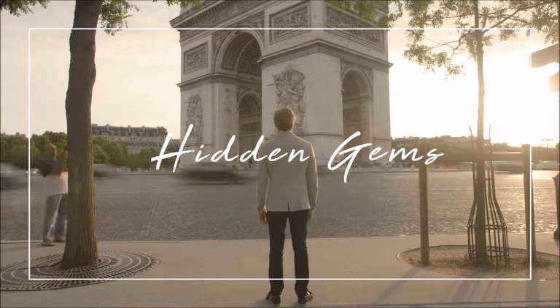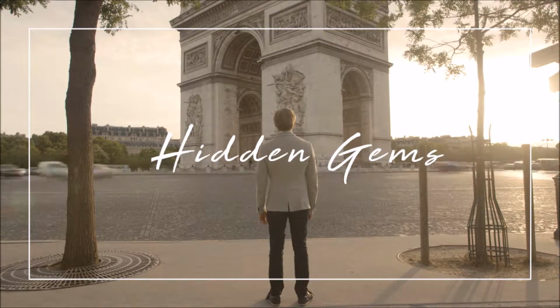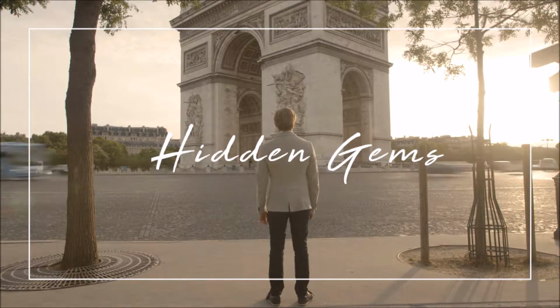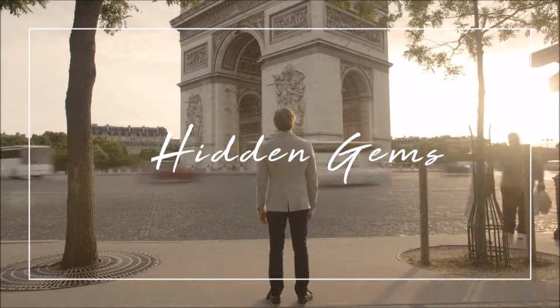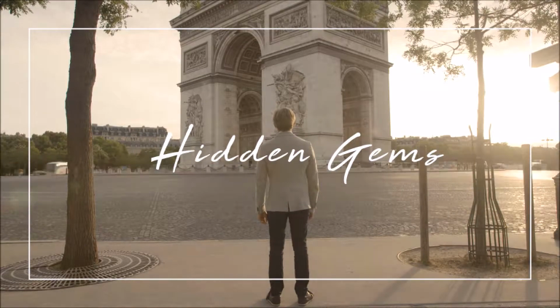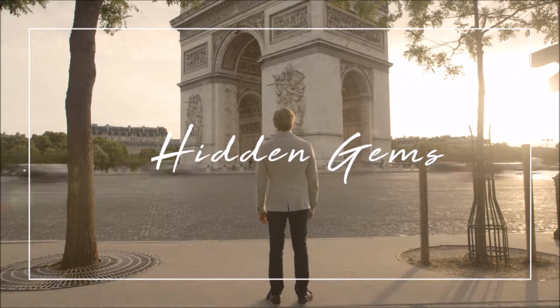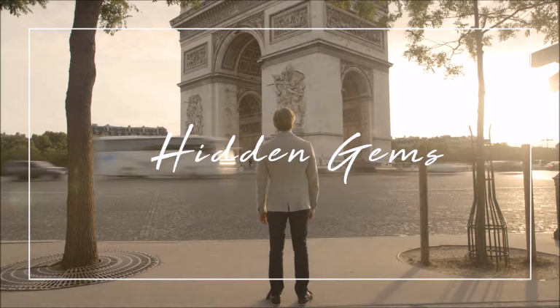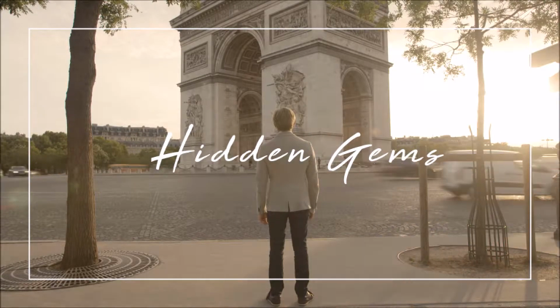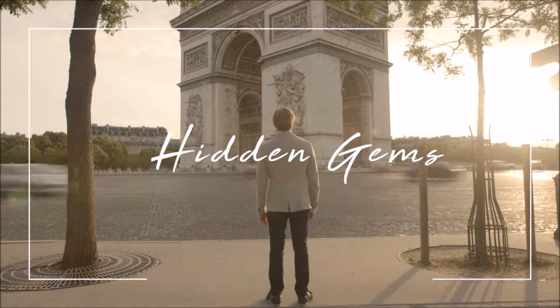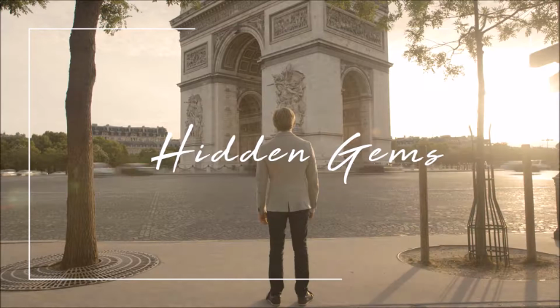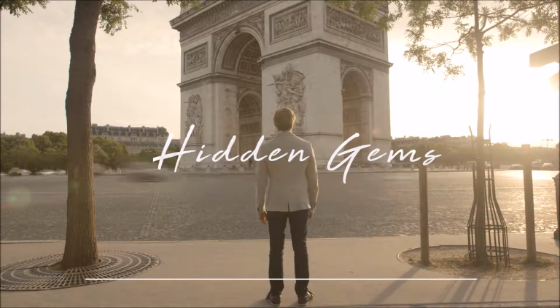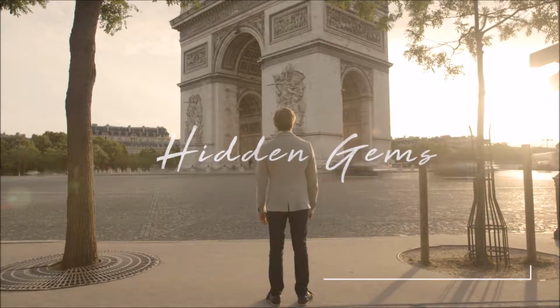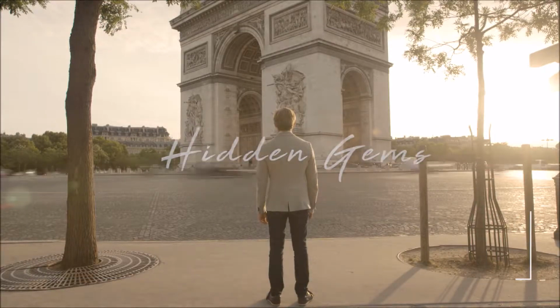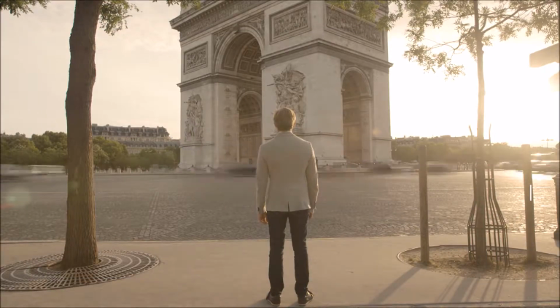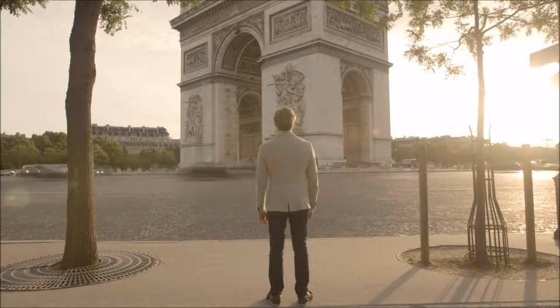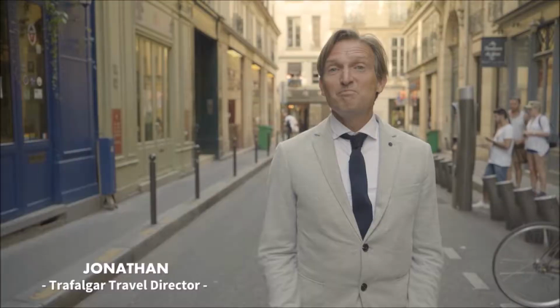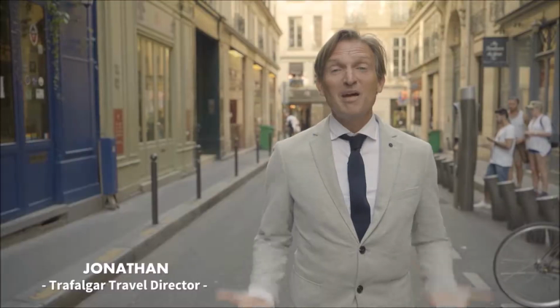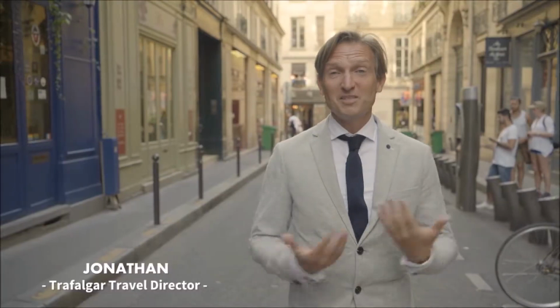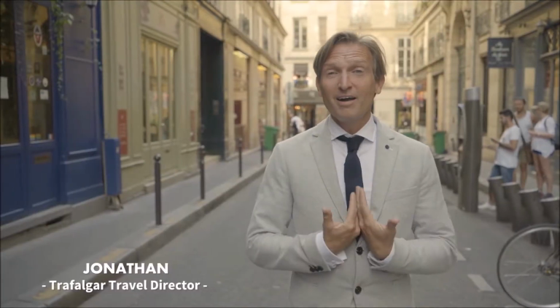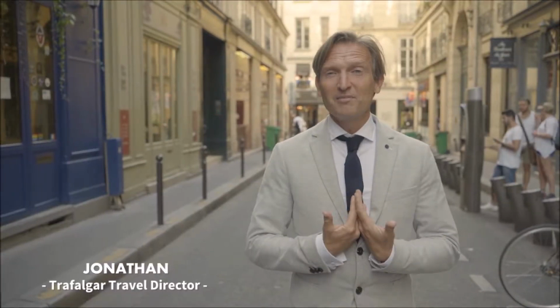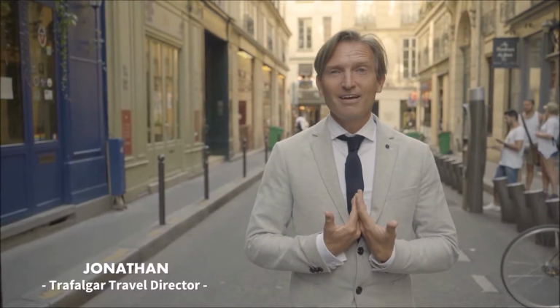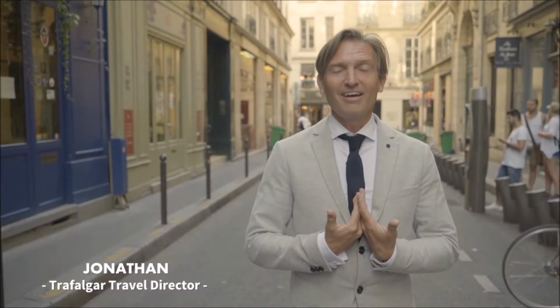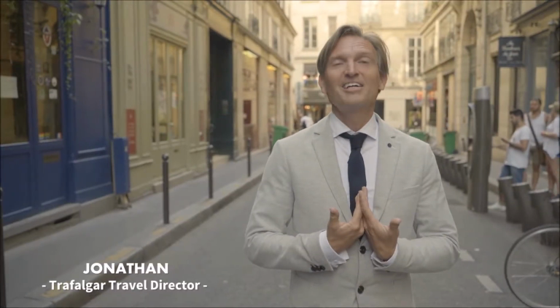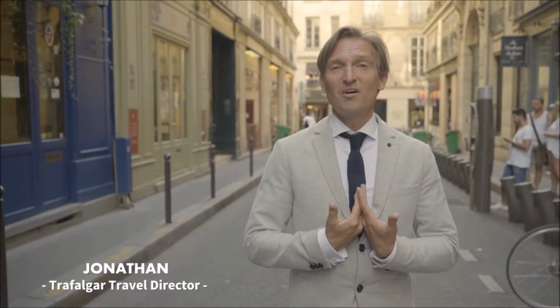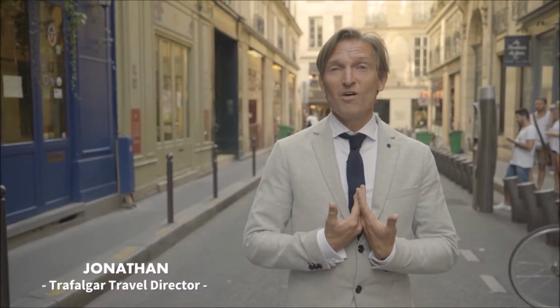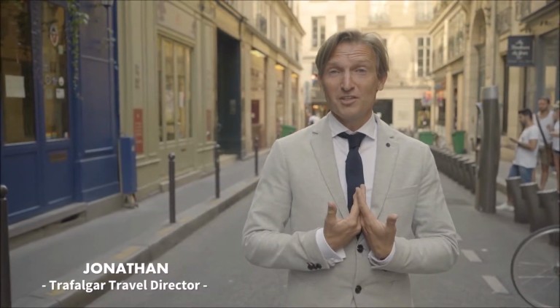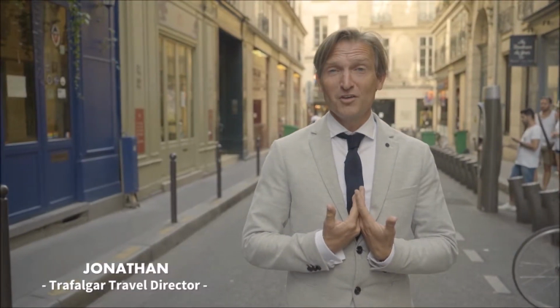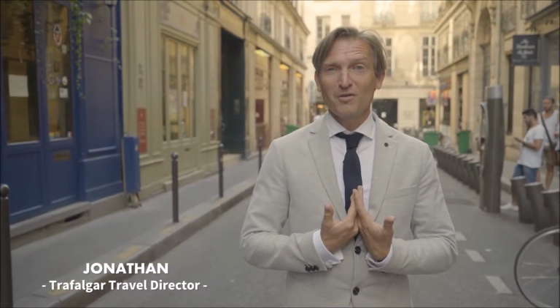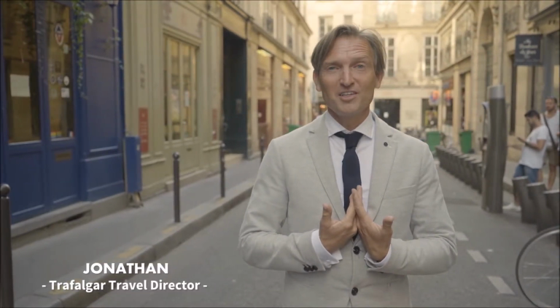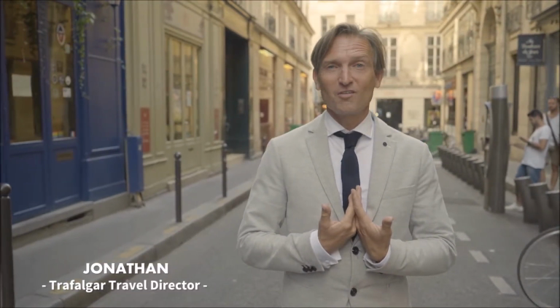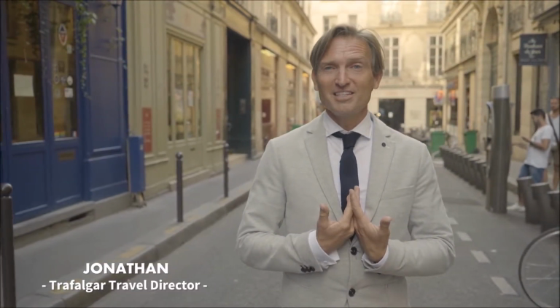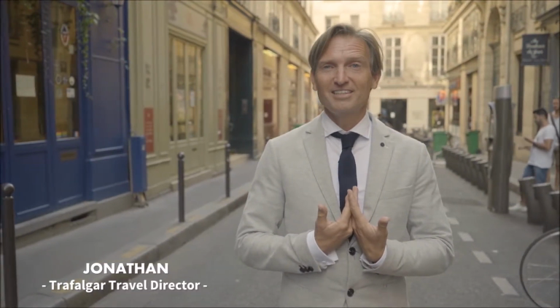Hello, my name is Jonathan. I'm a Trafalgar travel director. Paris is my hometown and I can't wait to show you around this great city.